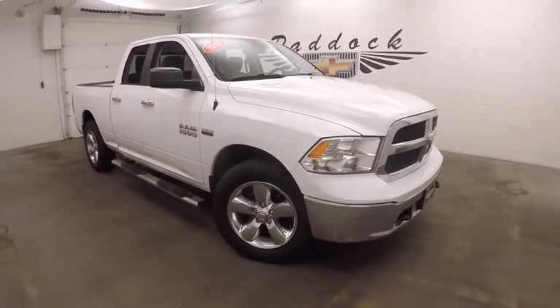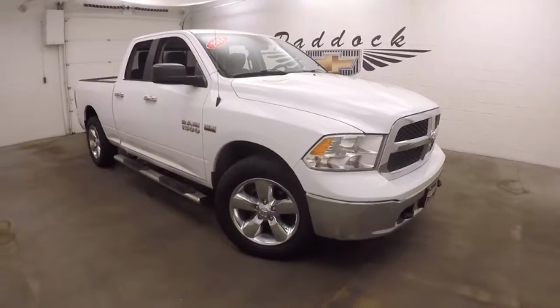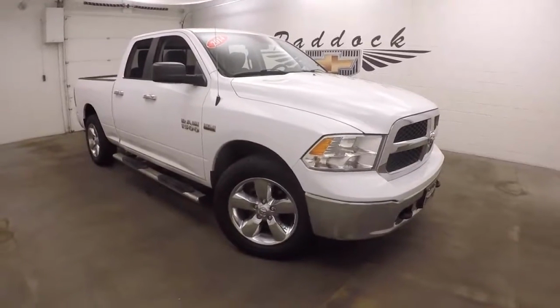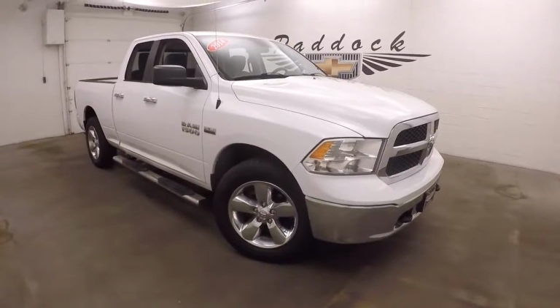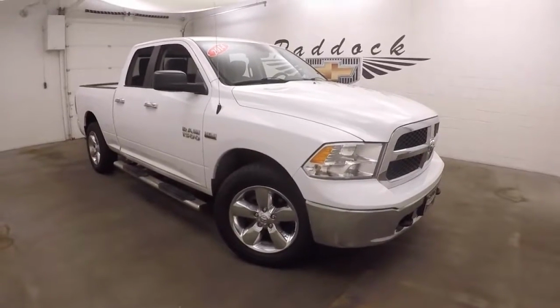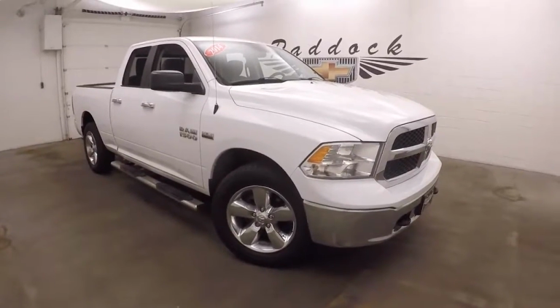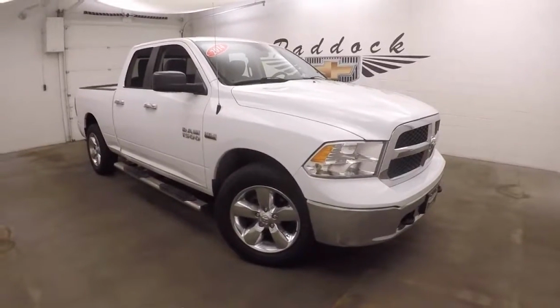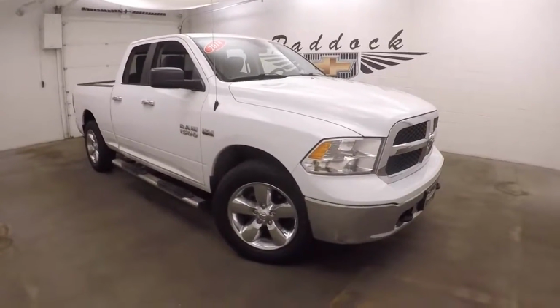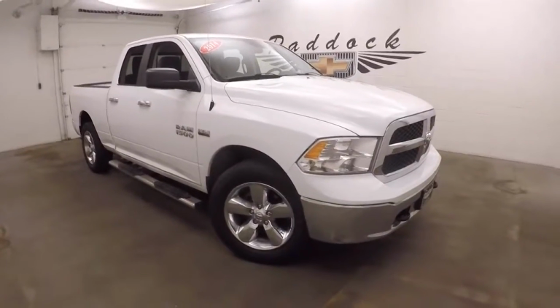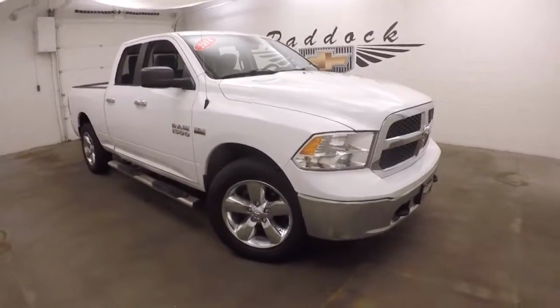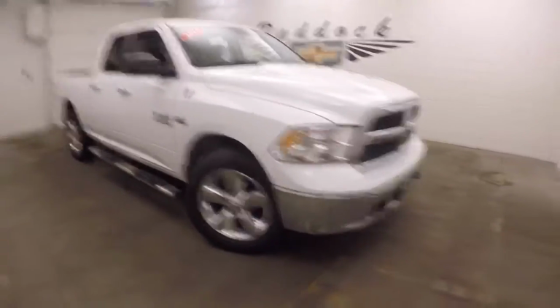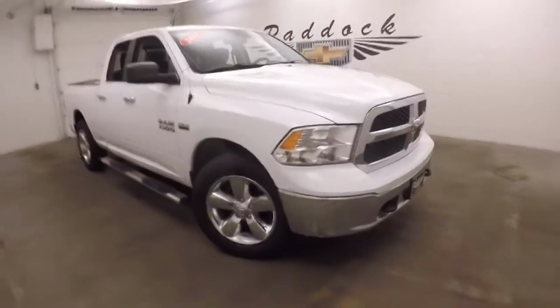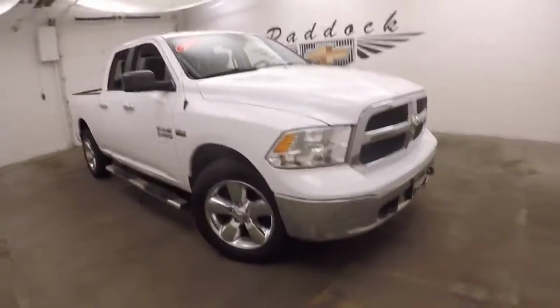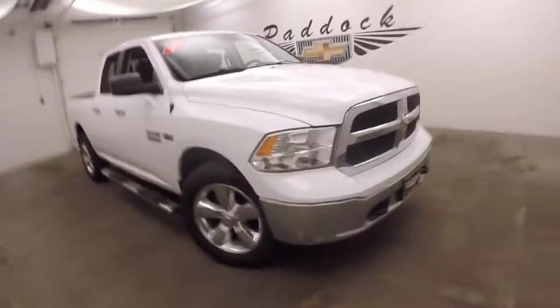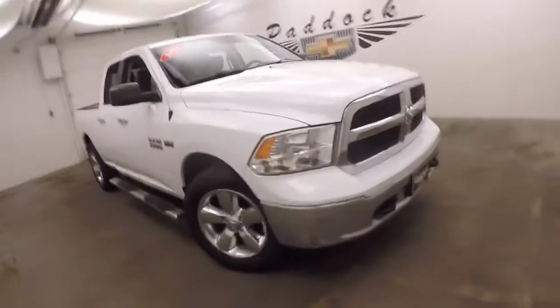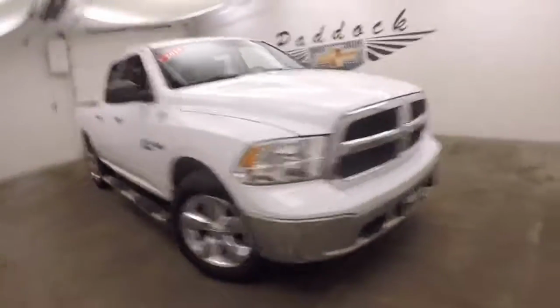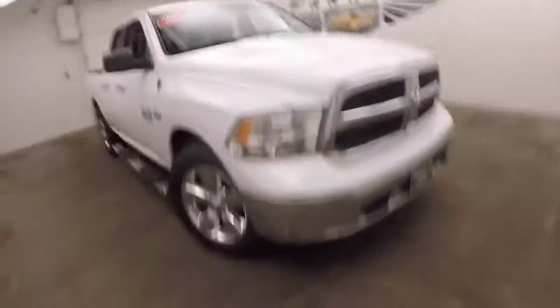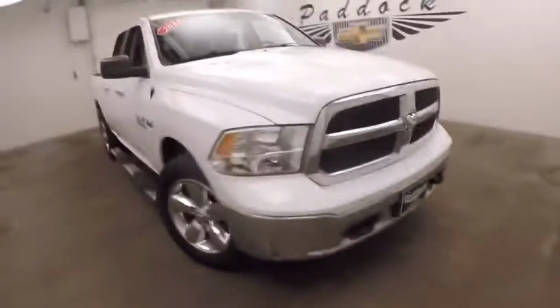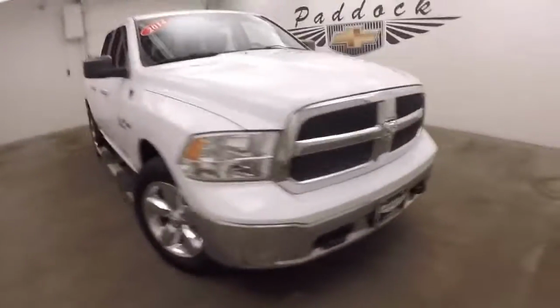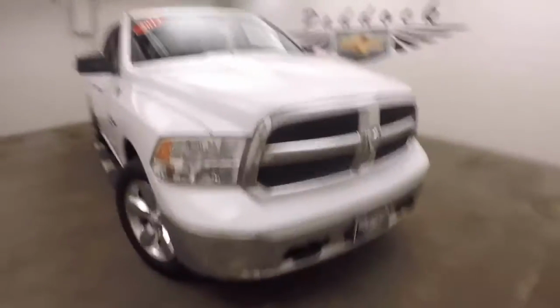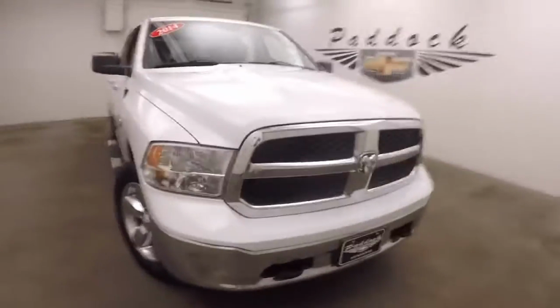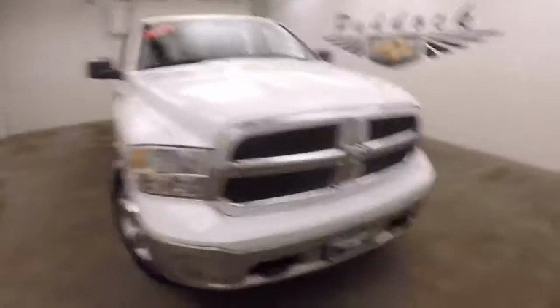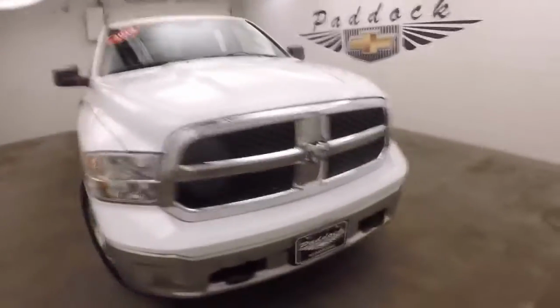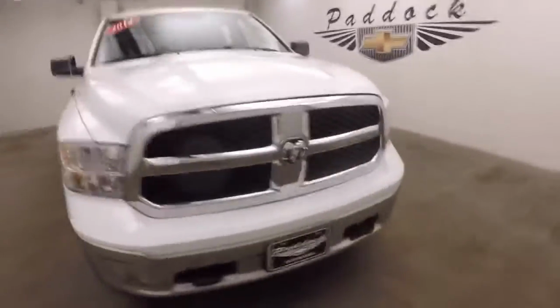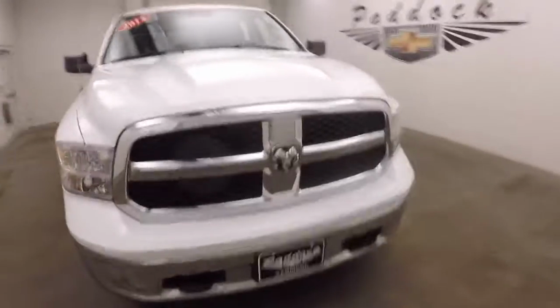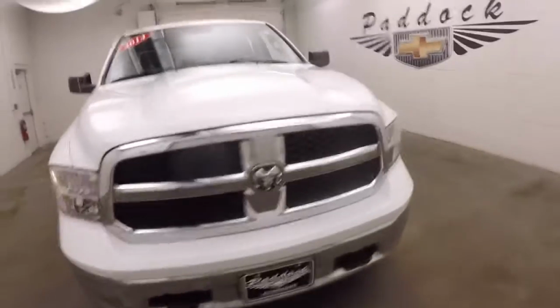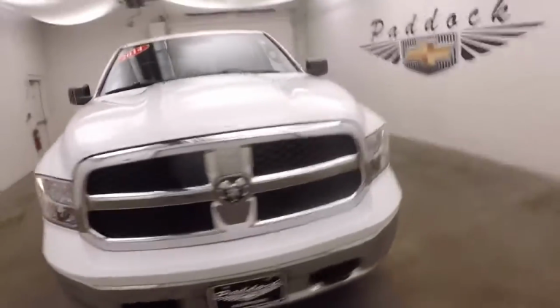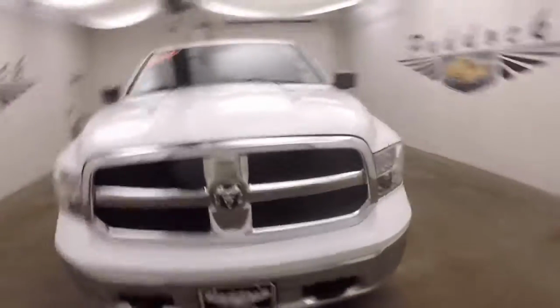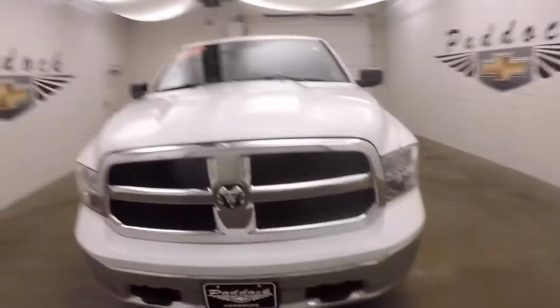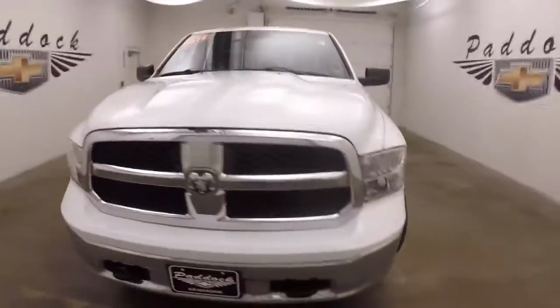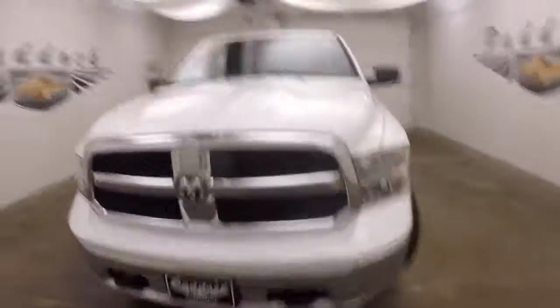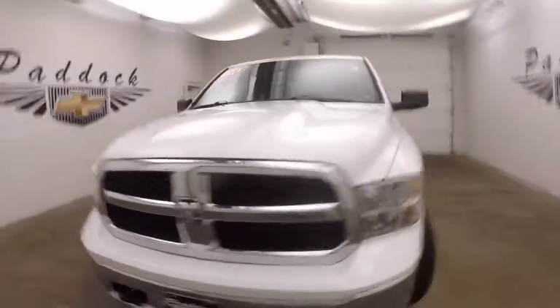It's a 2014 Dodge Ram 1500. It has the Hemi 5.7 liter V8 in it.